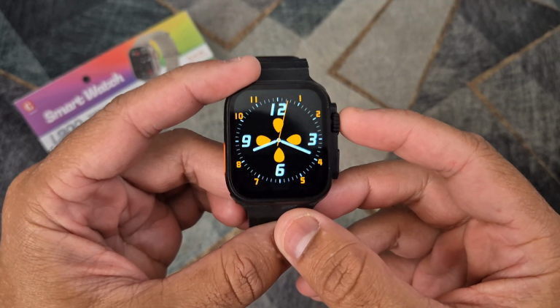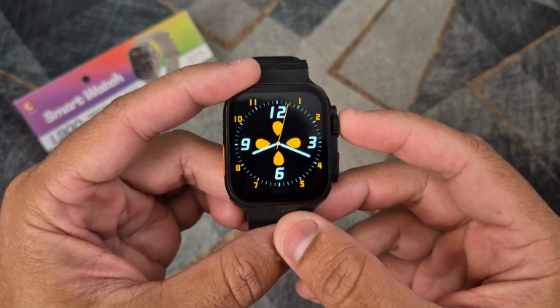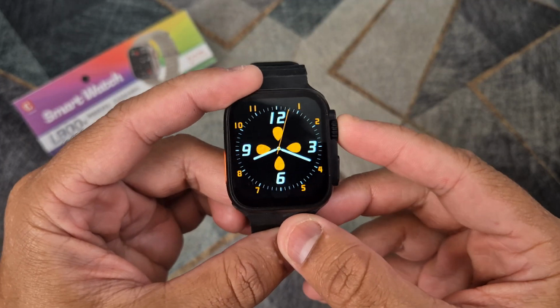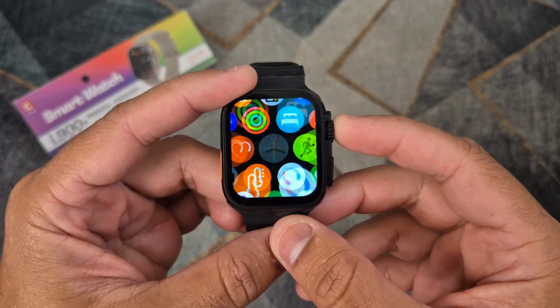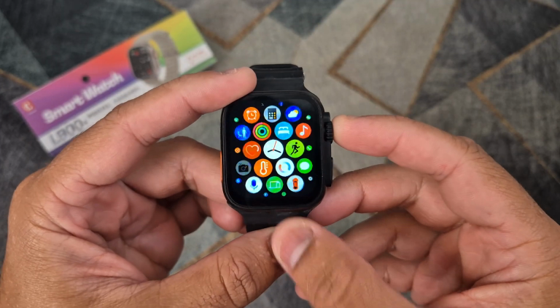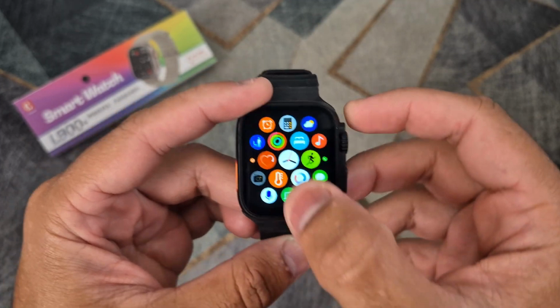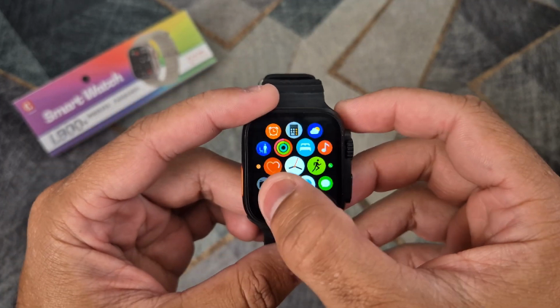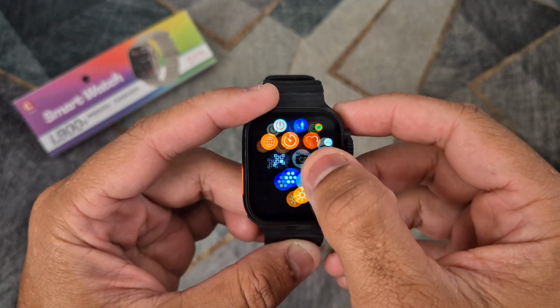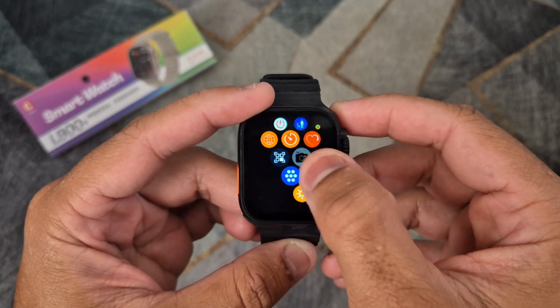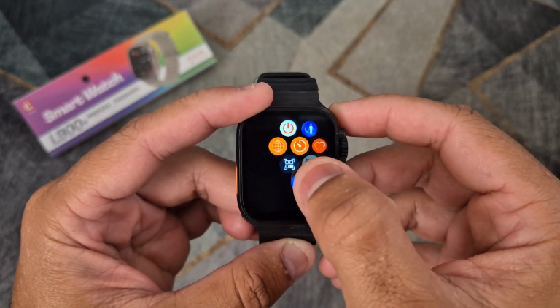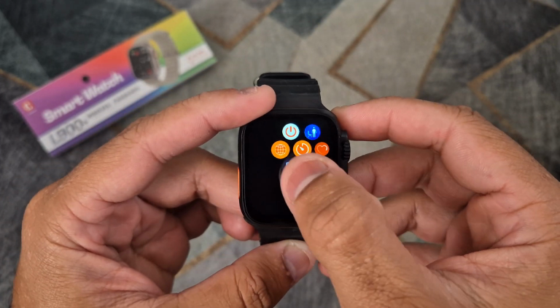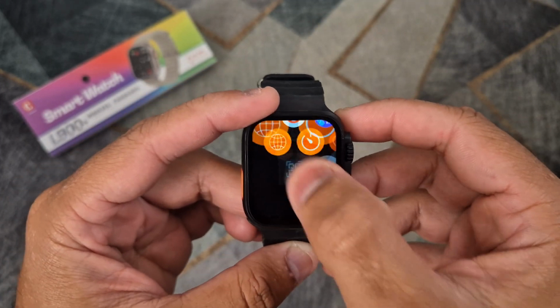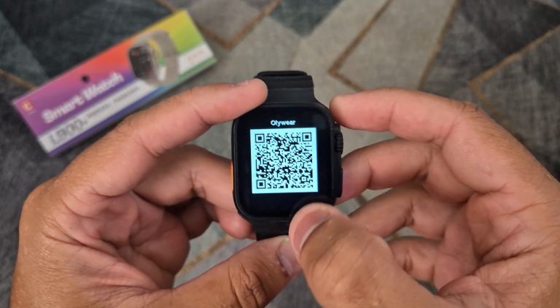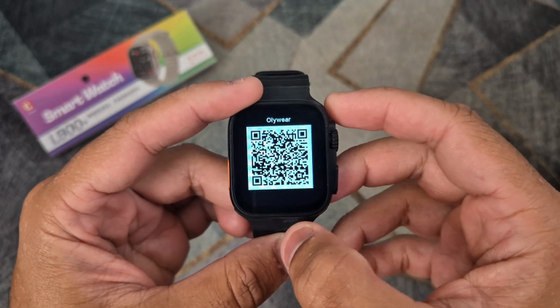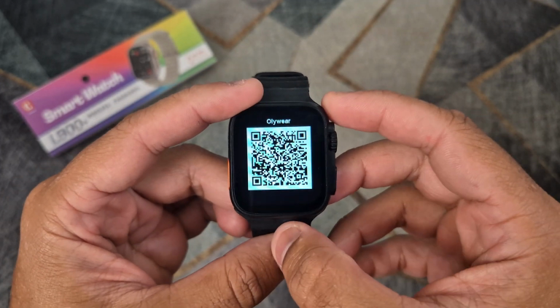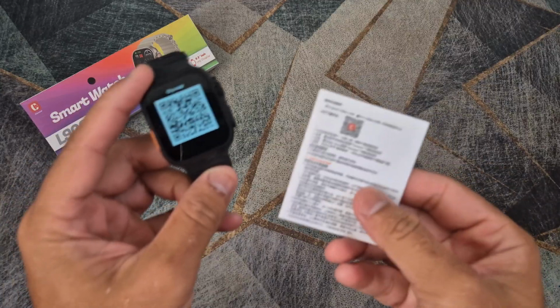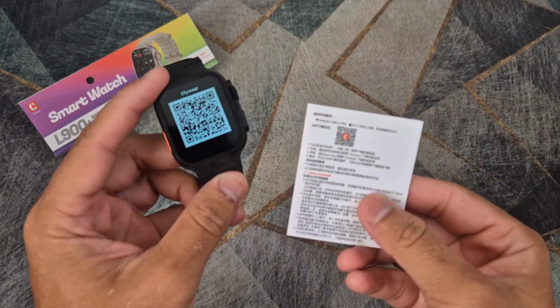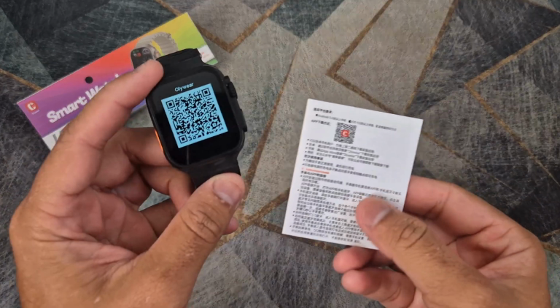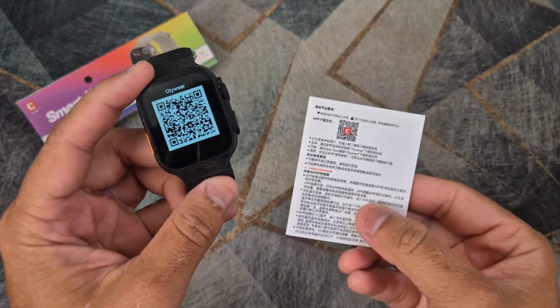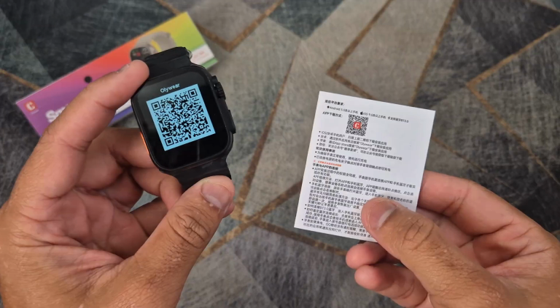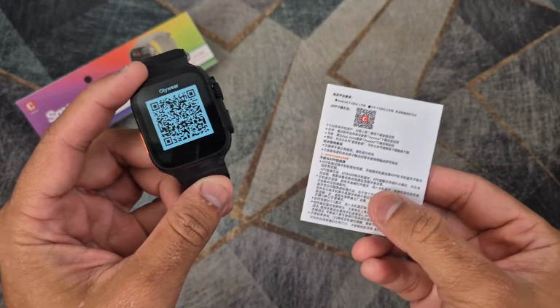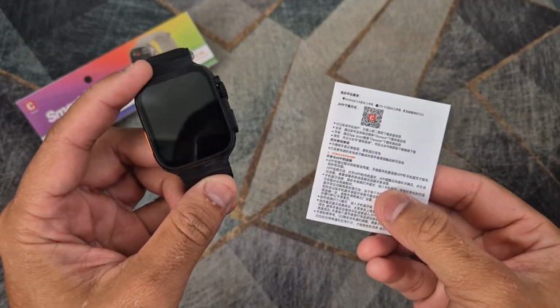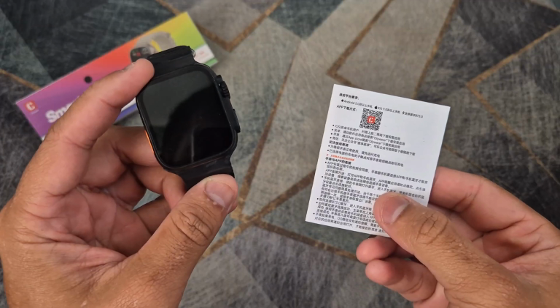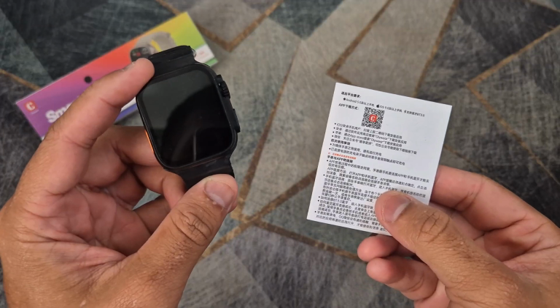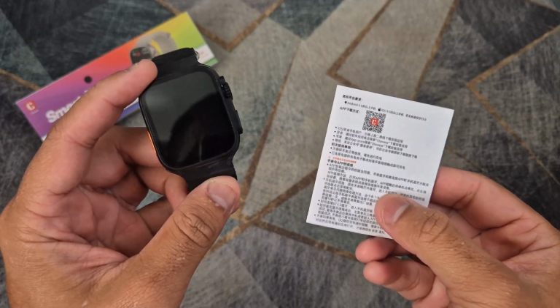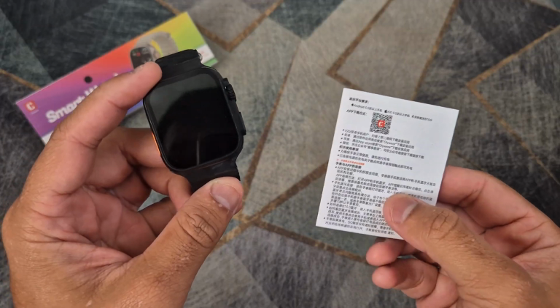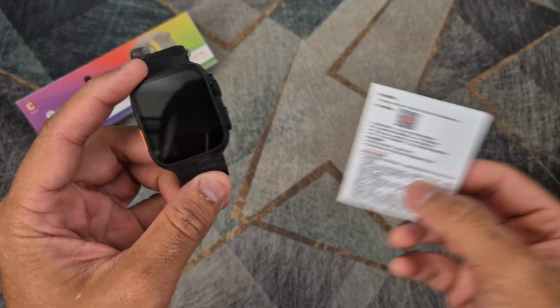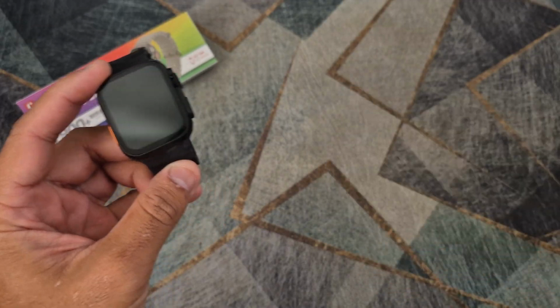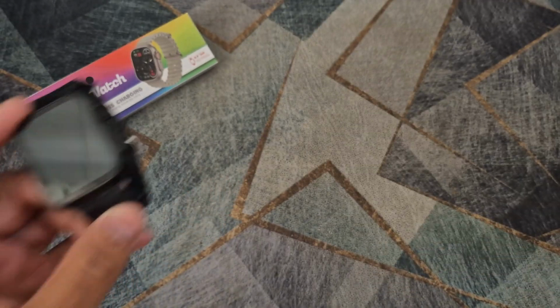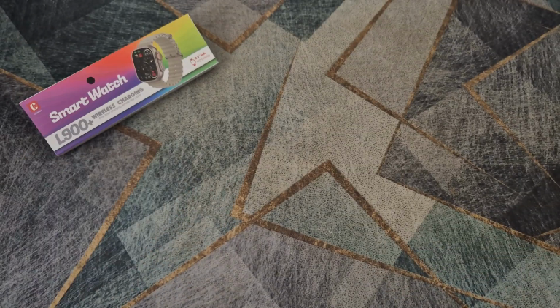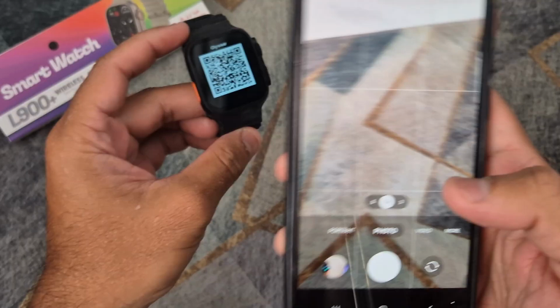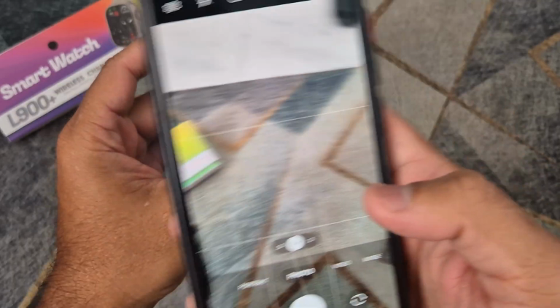The first step is to scan the QR code on the smartwatch to make sure that your watch is using the Oliware application.